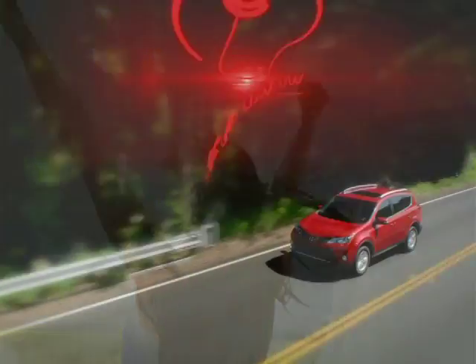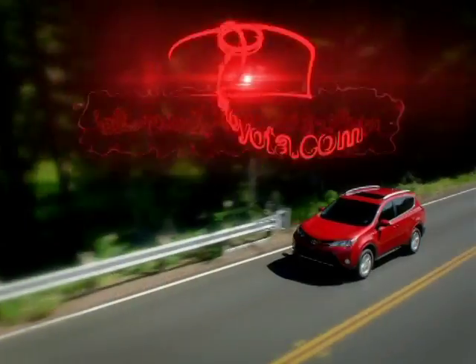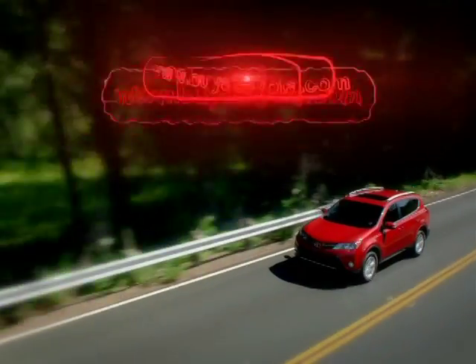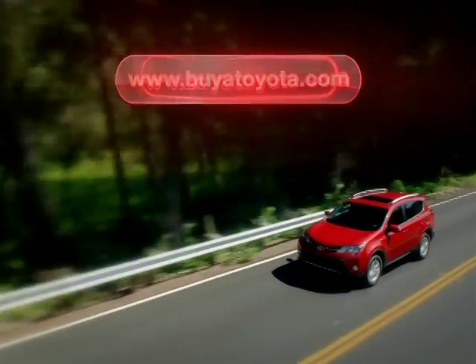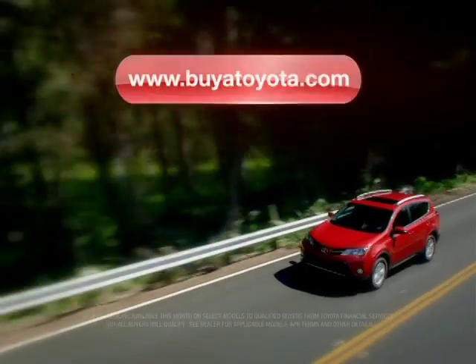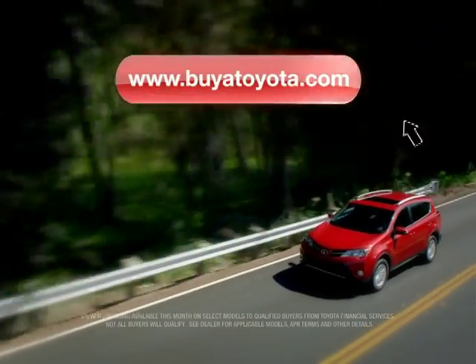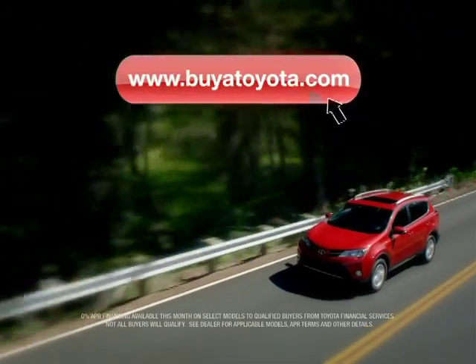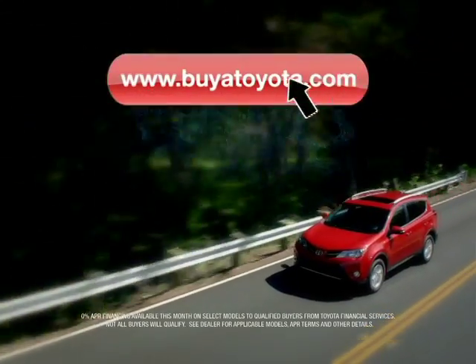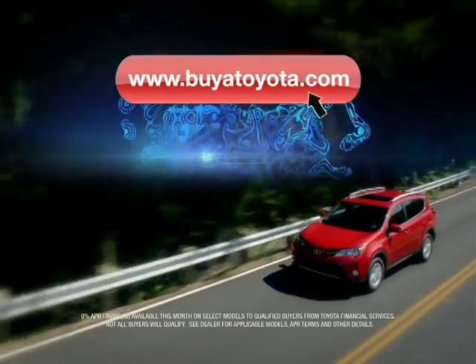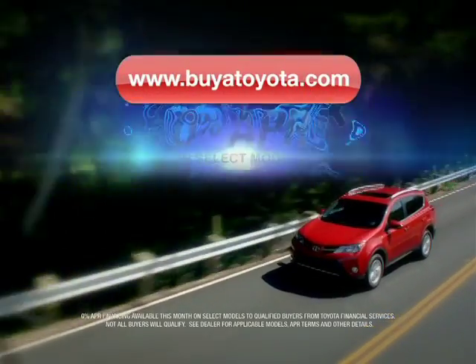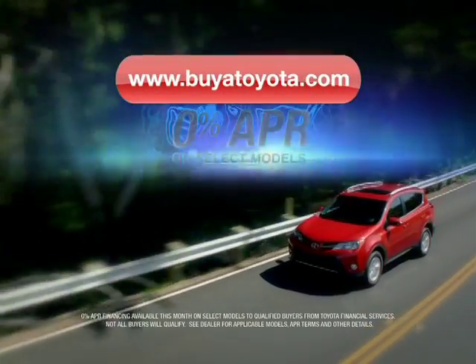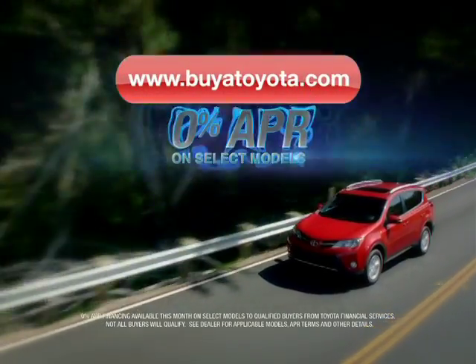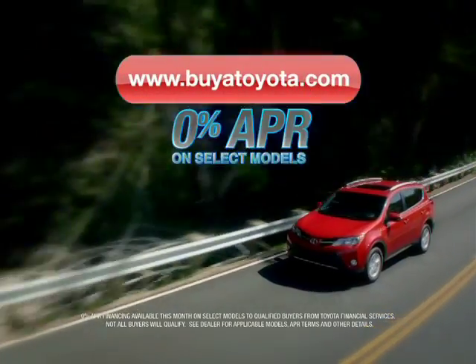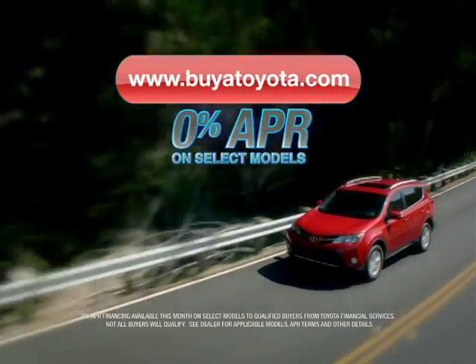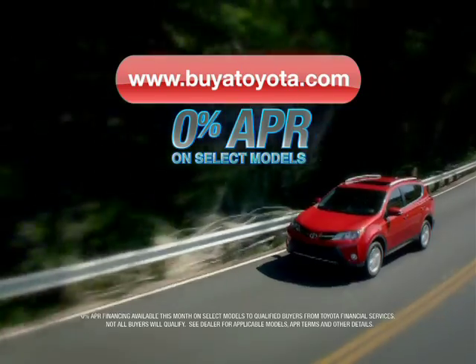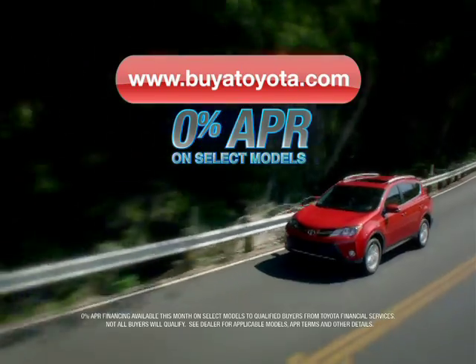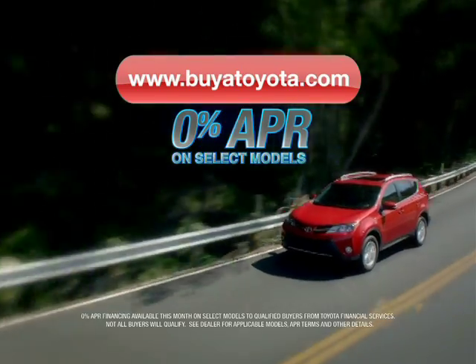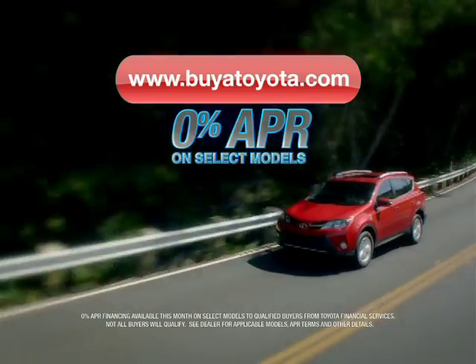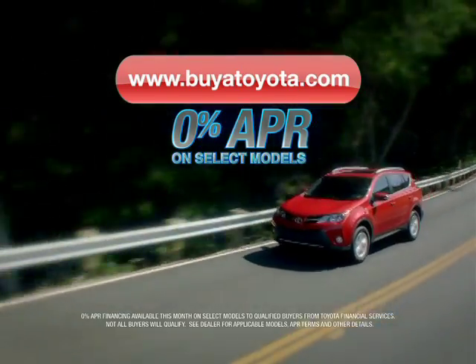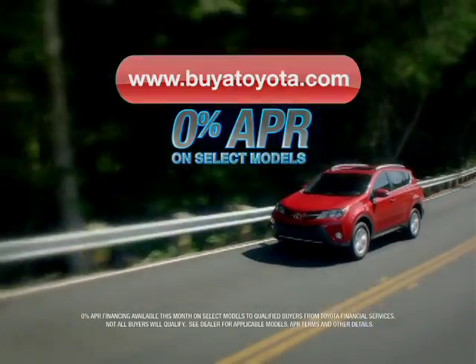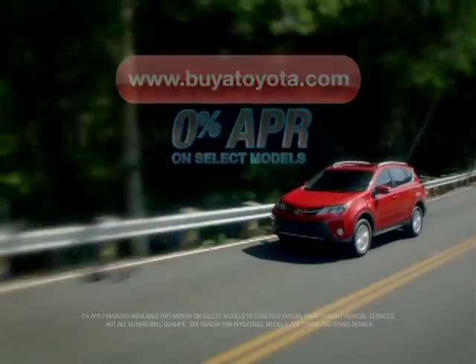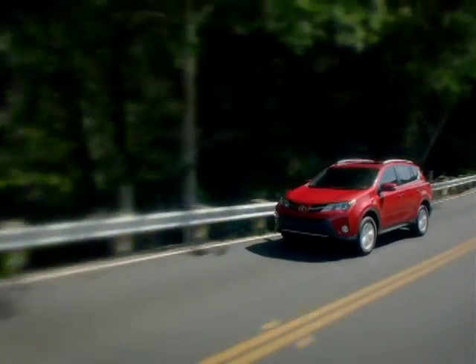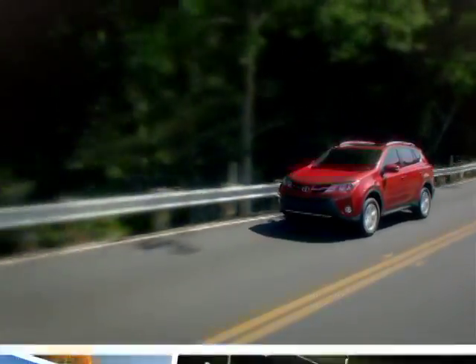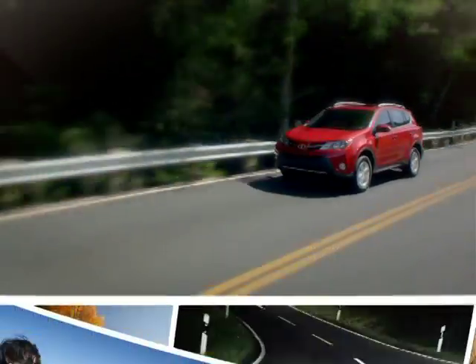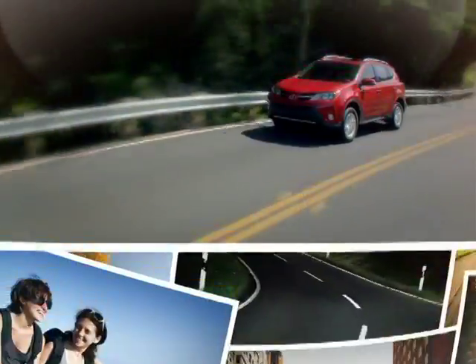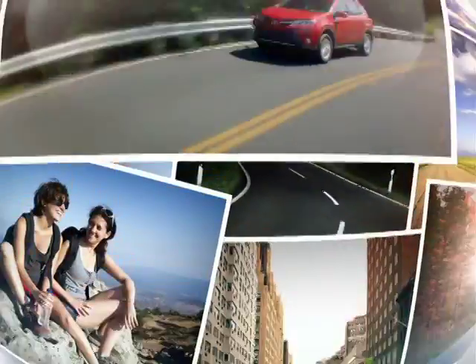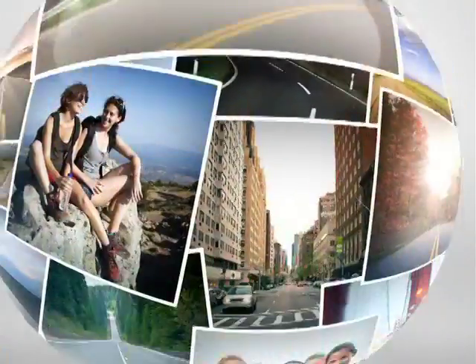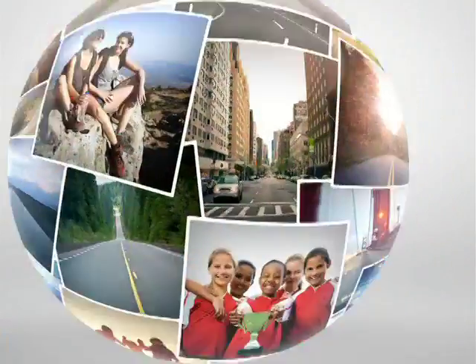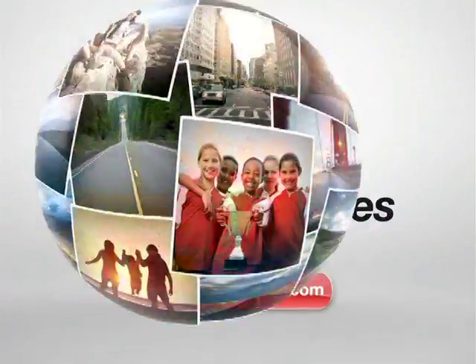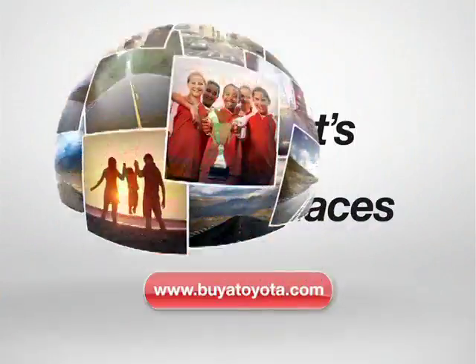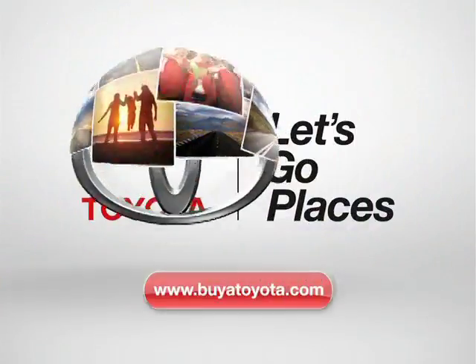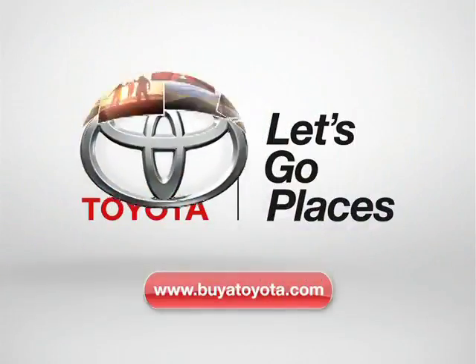Visit buyatoyota.com and find your new Toyota today. Toyota, let's go places.